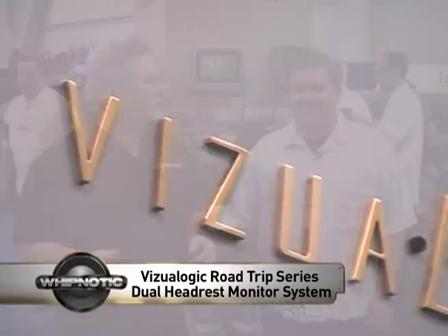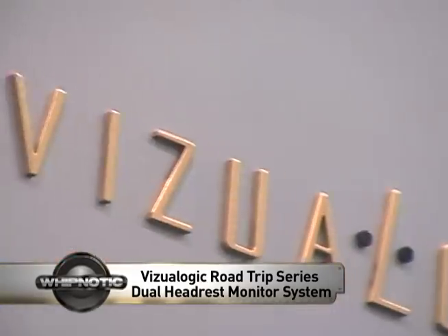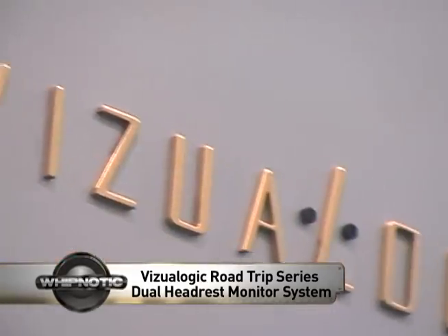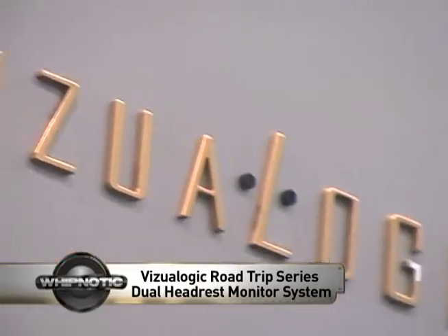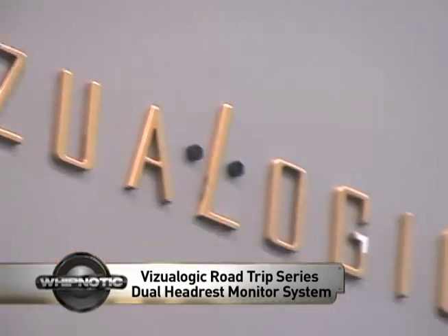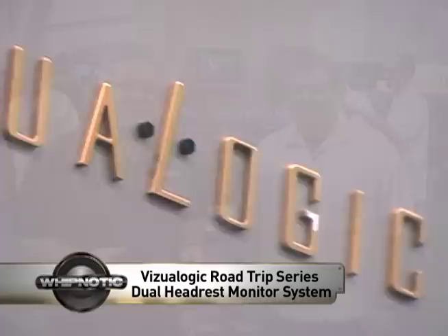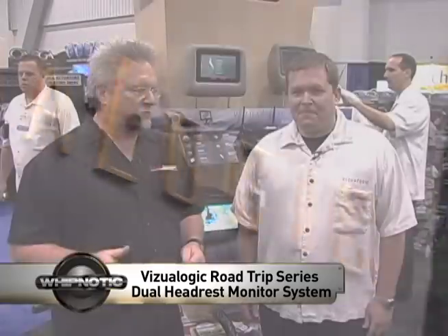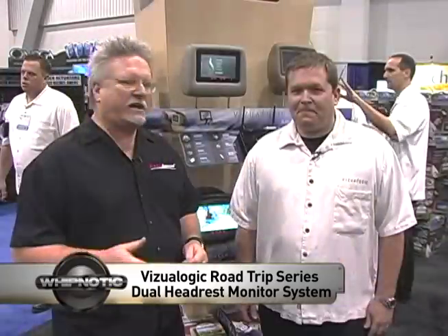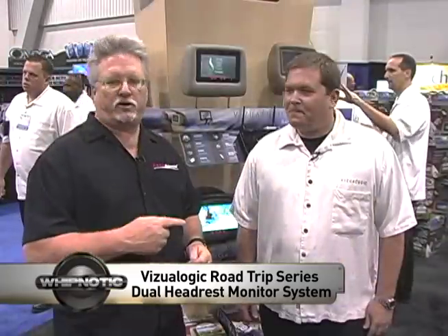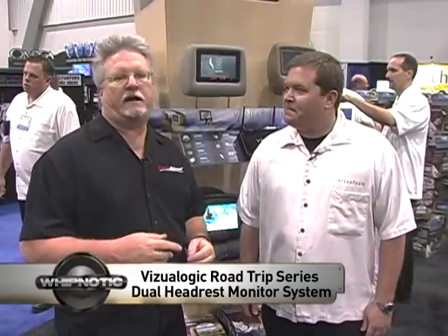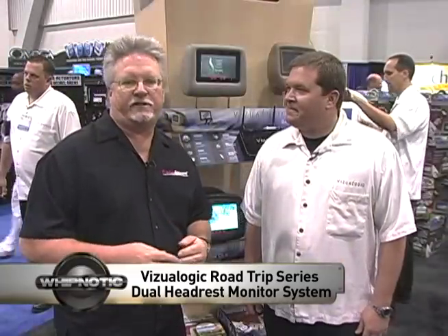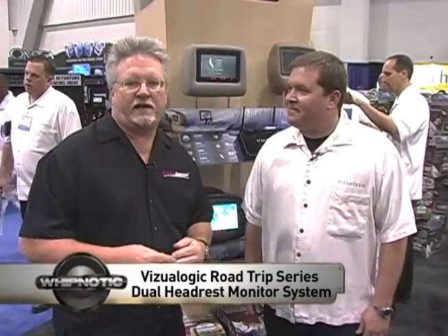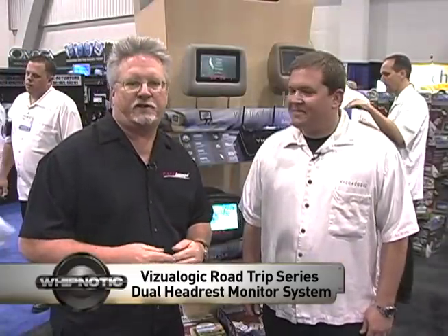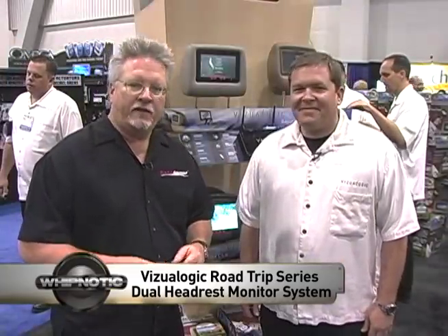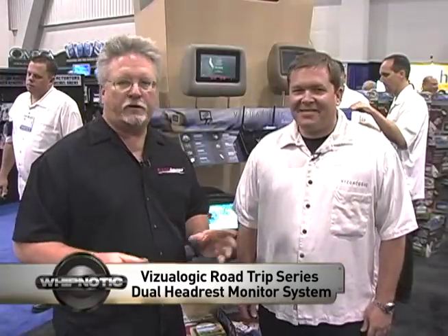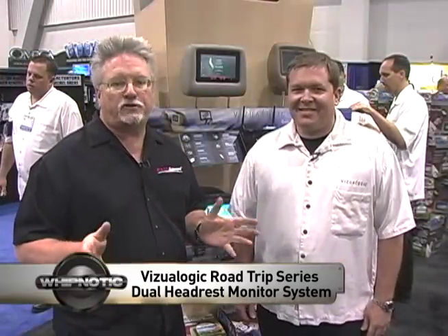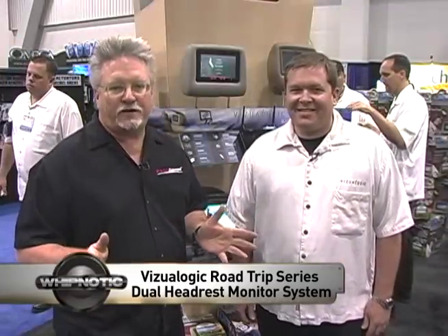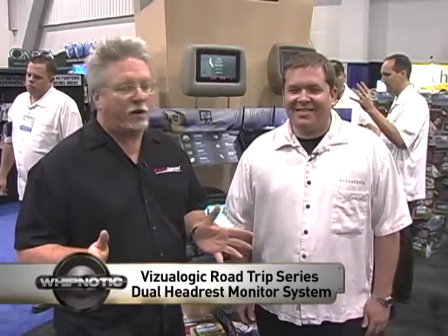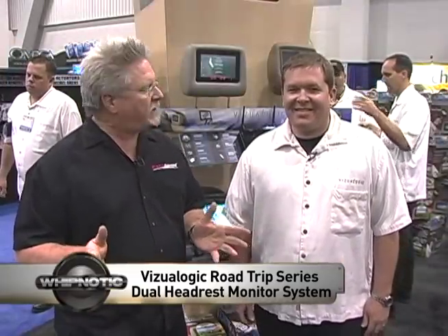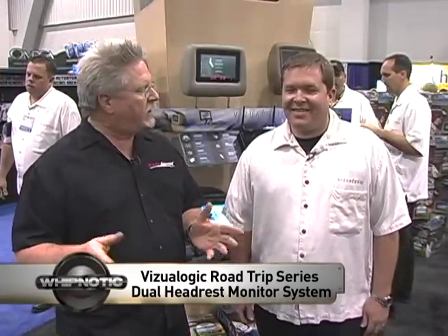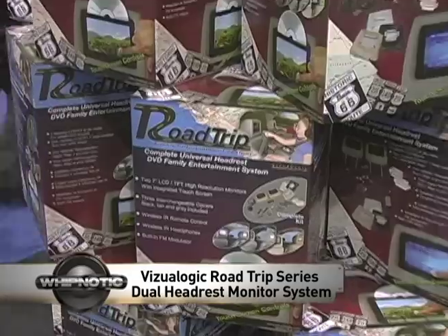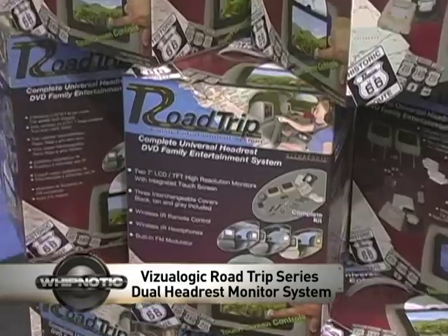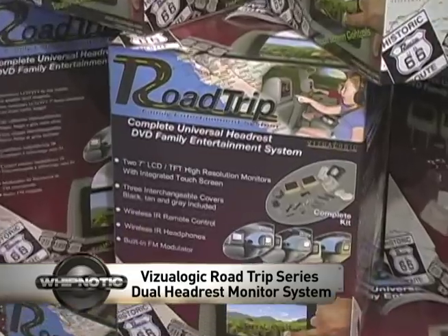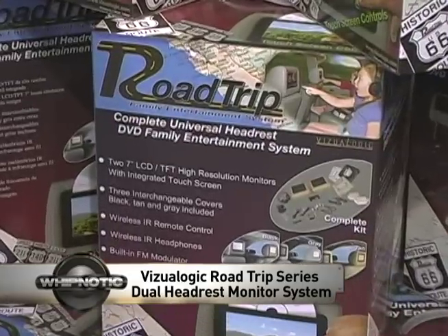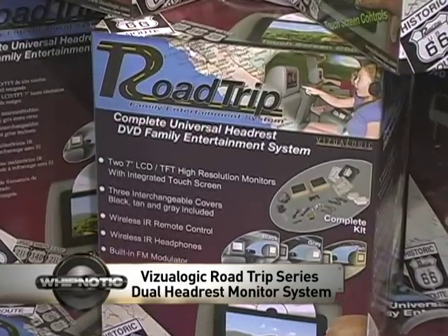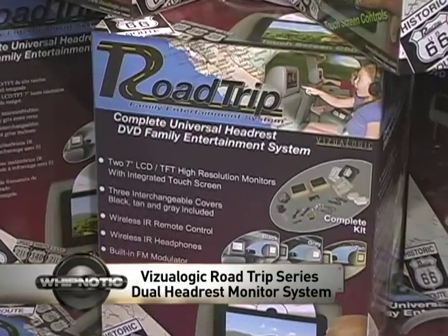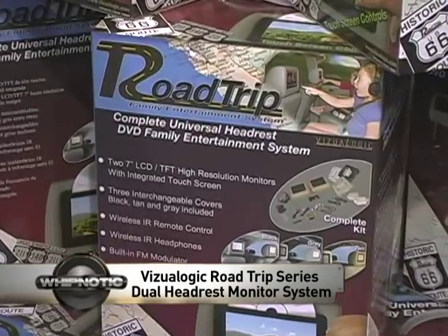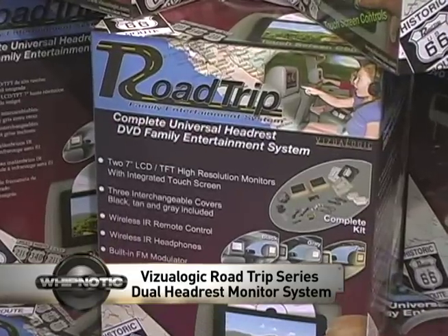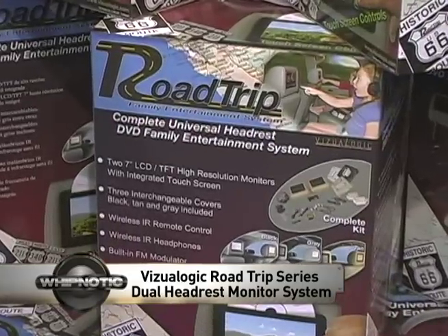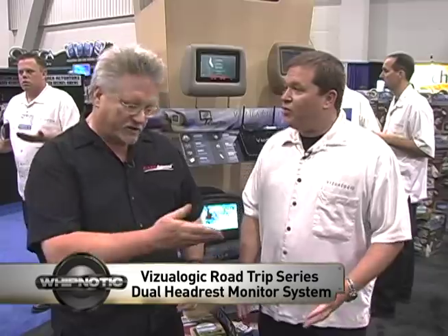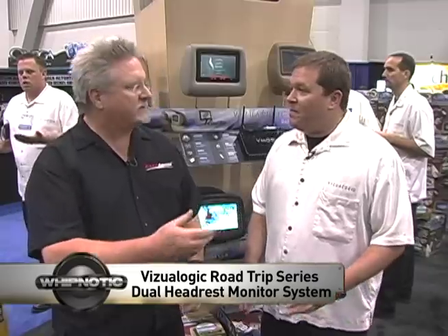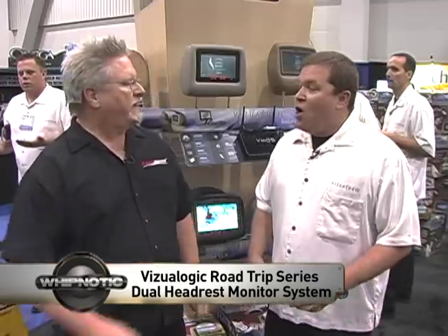We're at Visualogix's booth at SEMA with Kevin Craig from Visualogix. They're introducing a product called the Road Trip. Why don't you tell us about it?